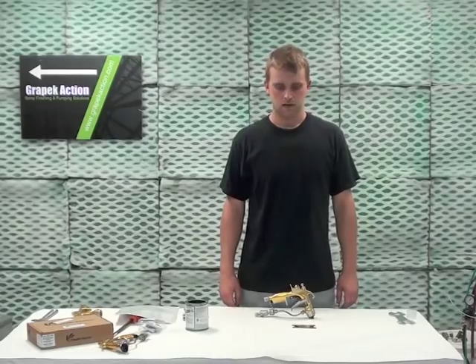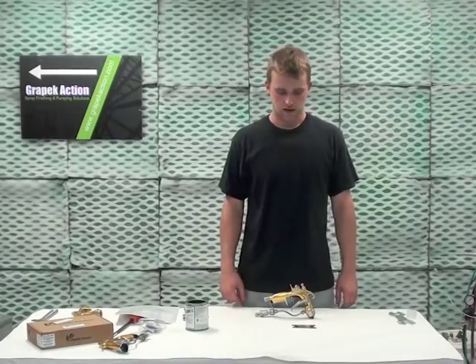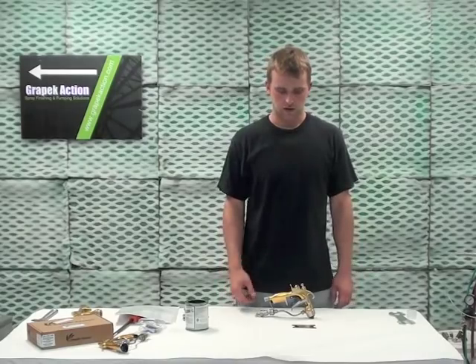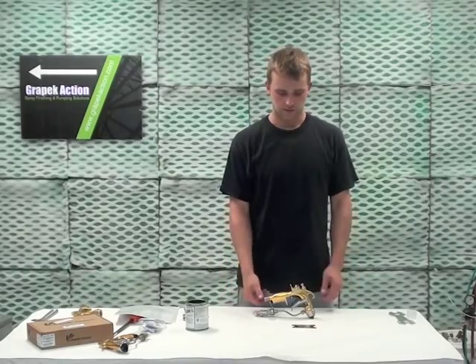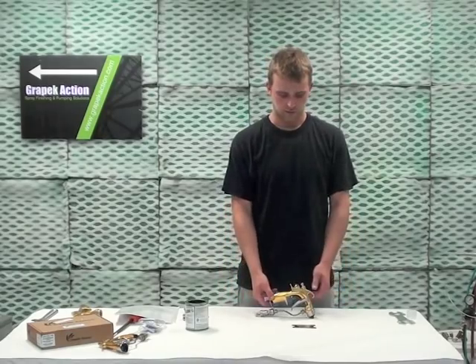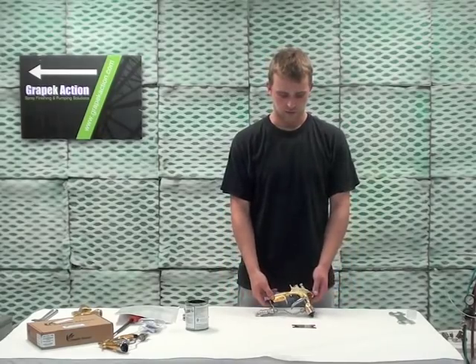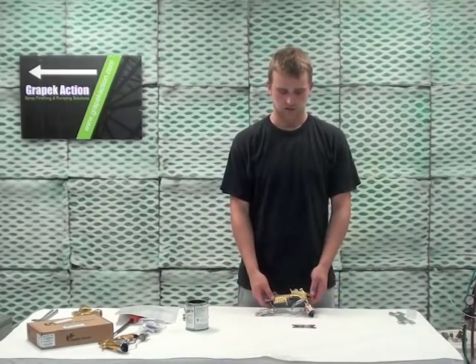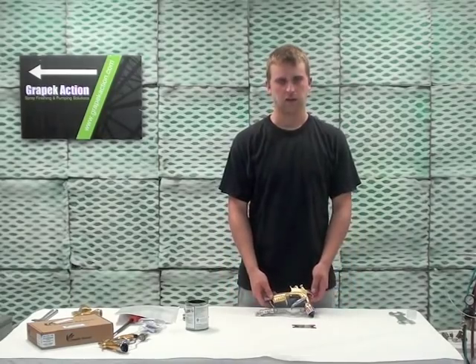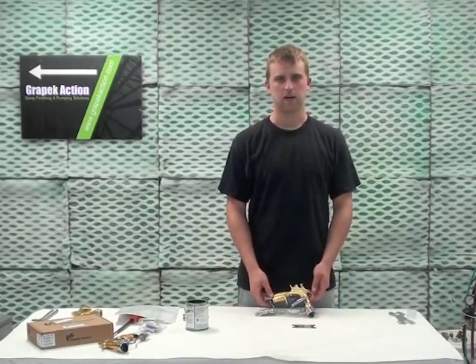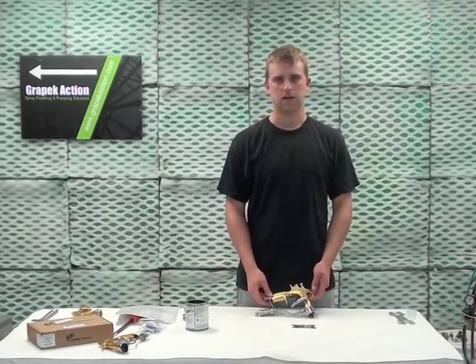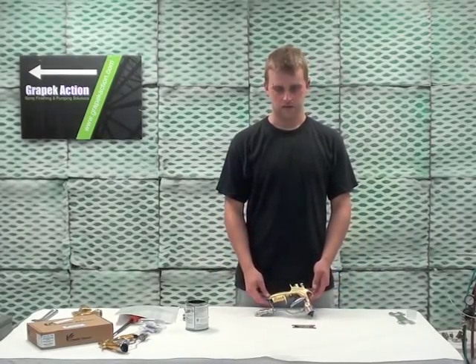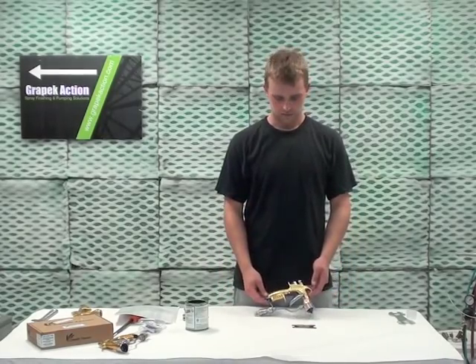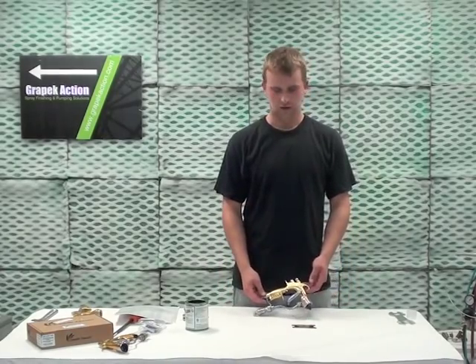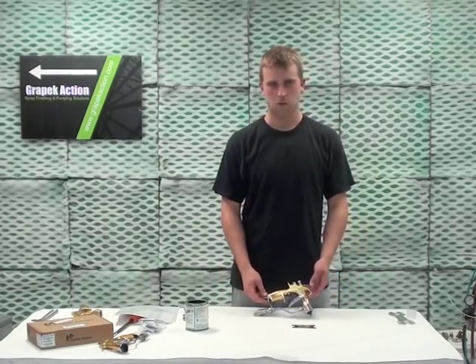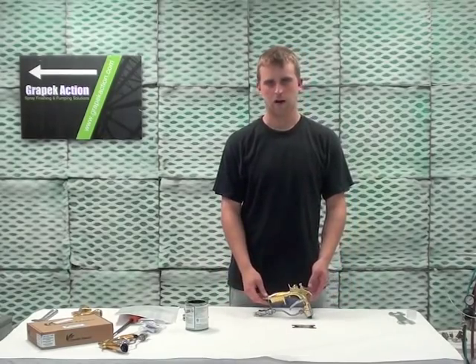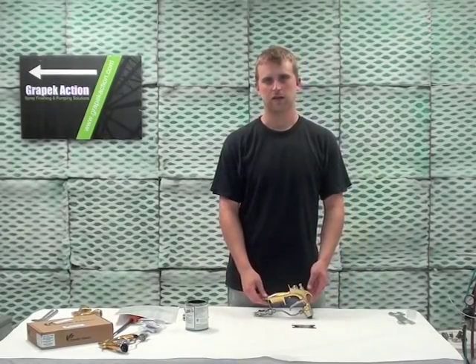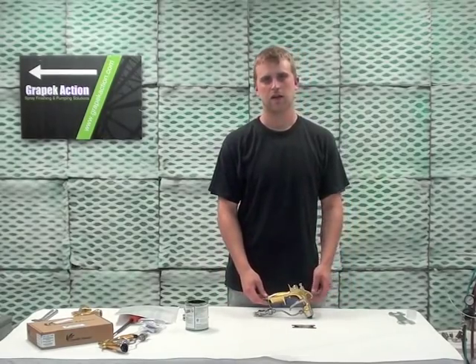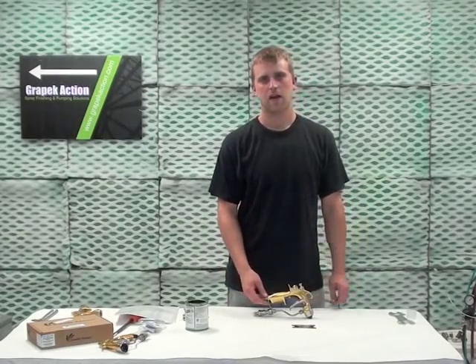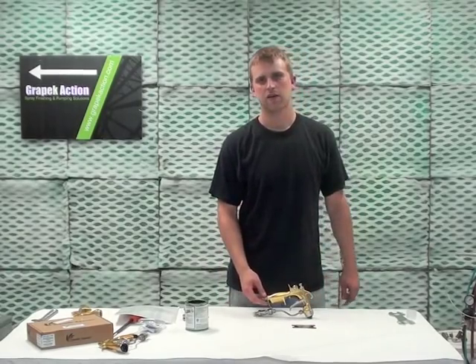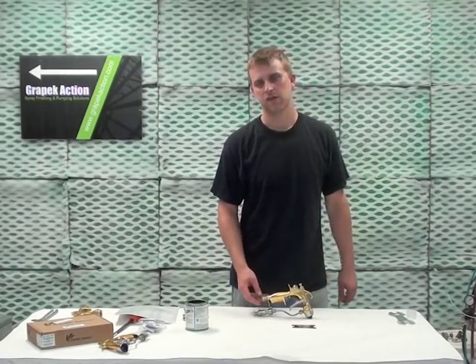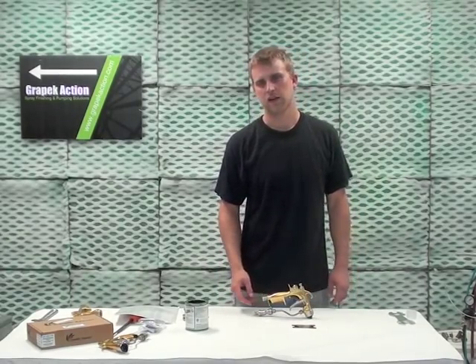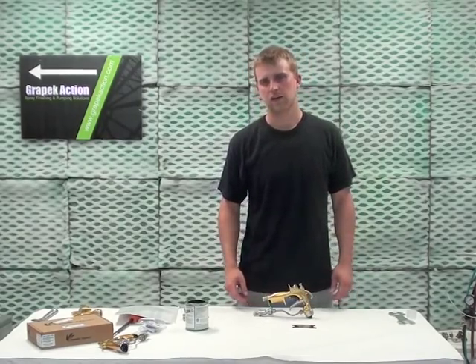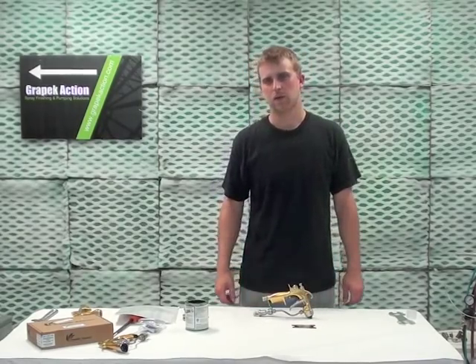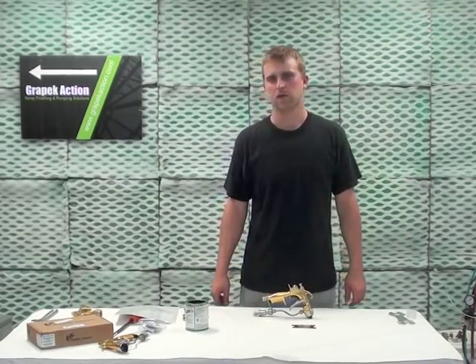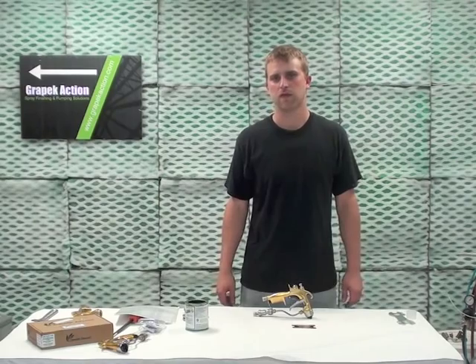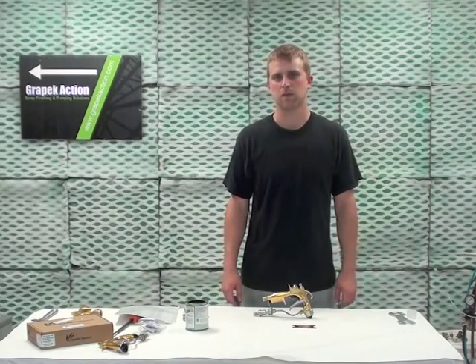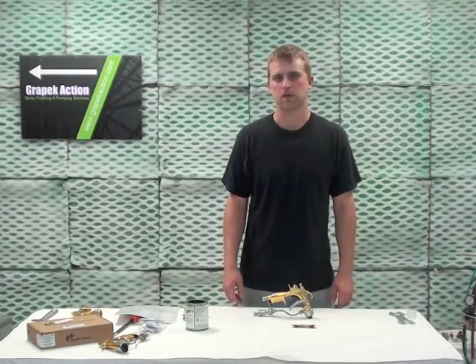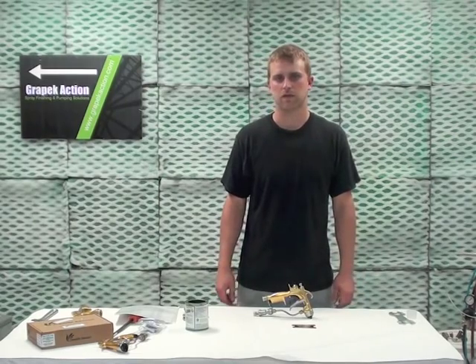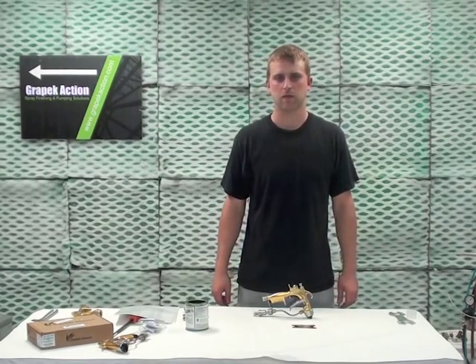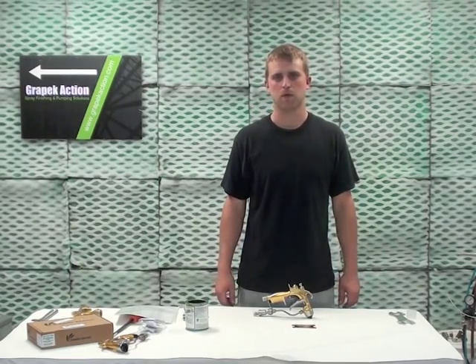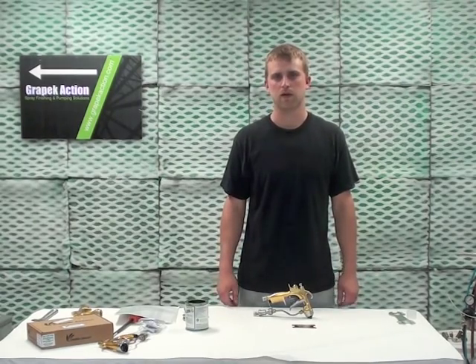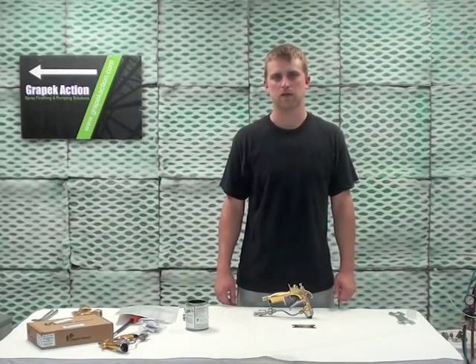Now you have a rebuilt Excite Gun. Thank you for watching and you can stay connected with us on Facebook for more videos.